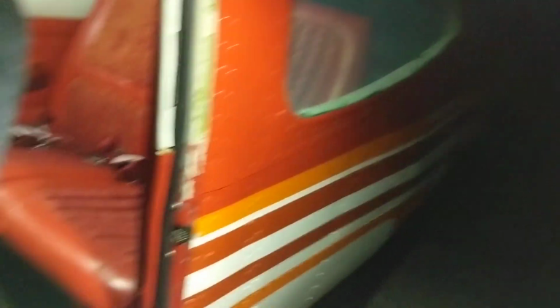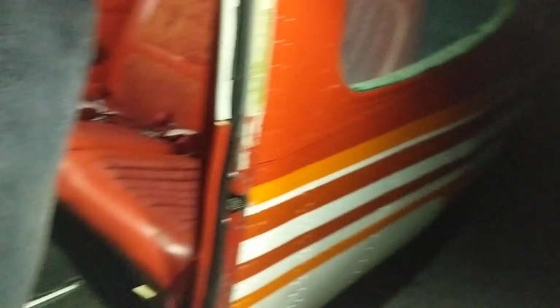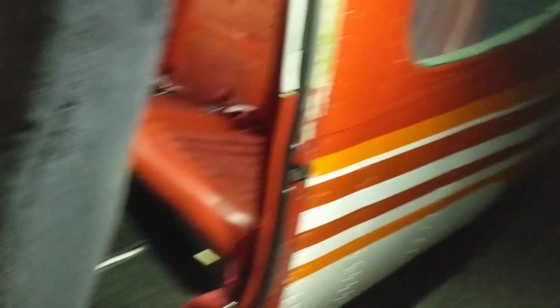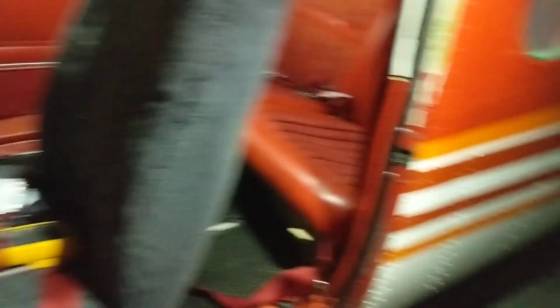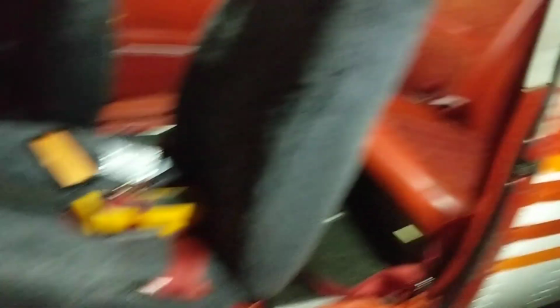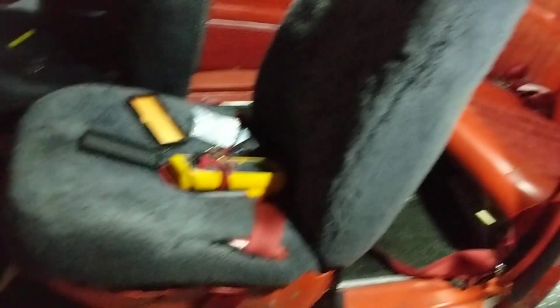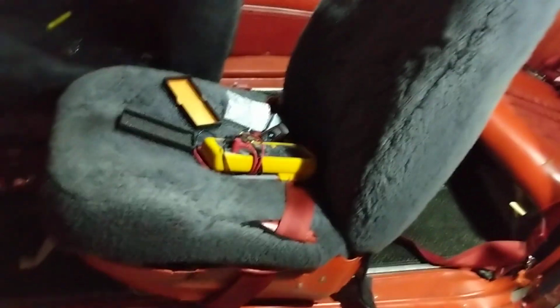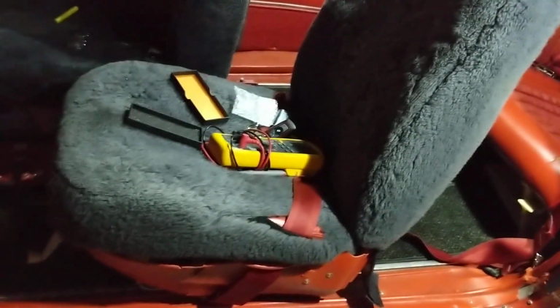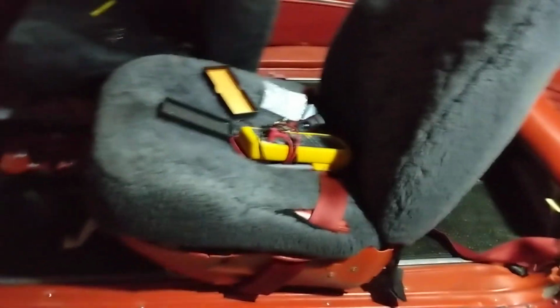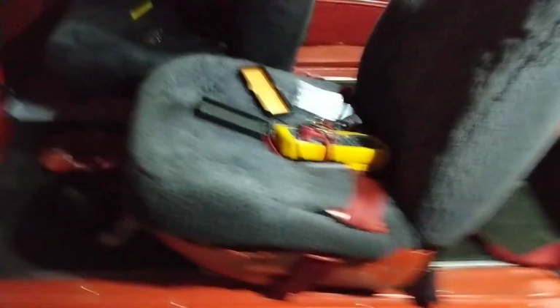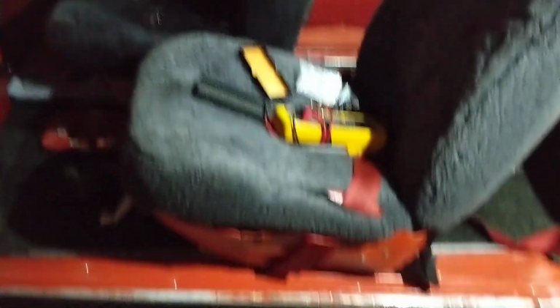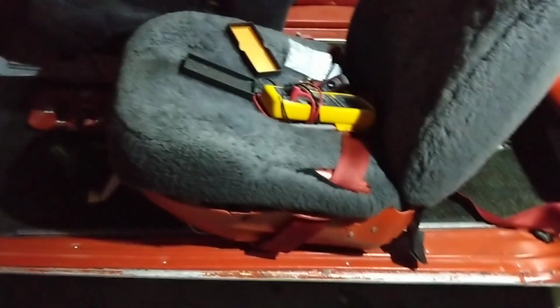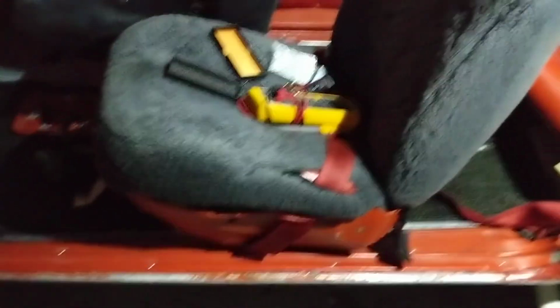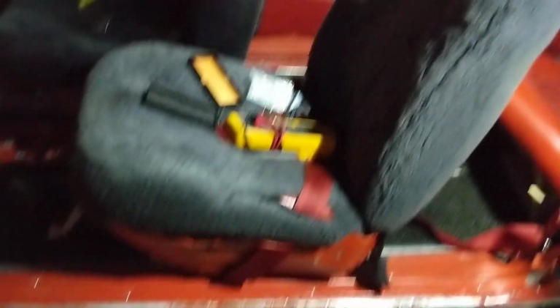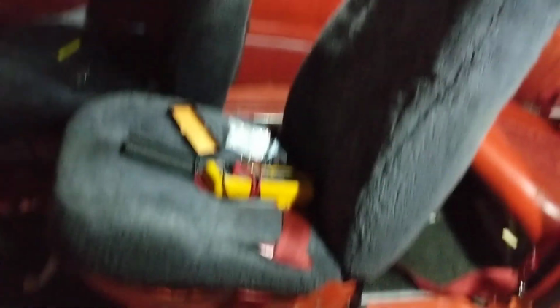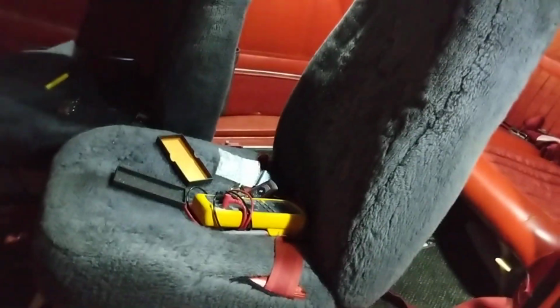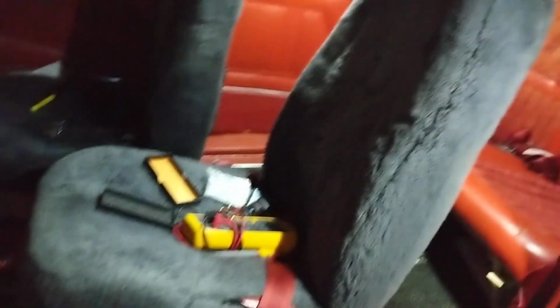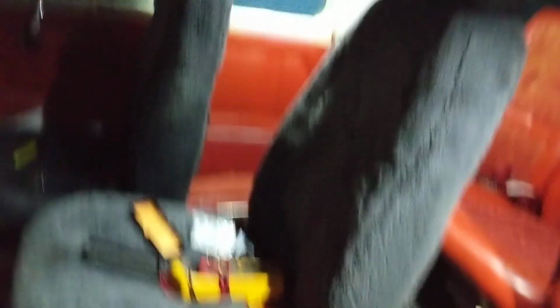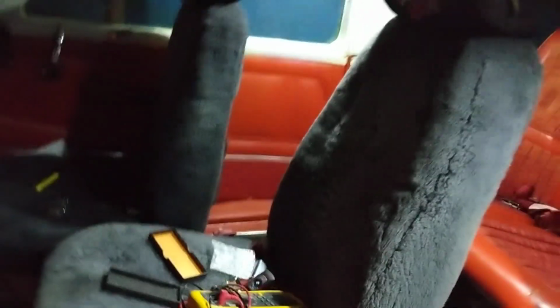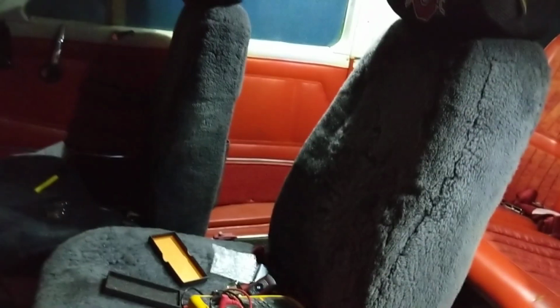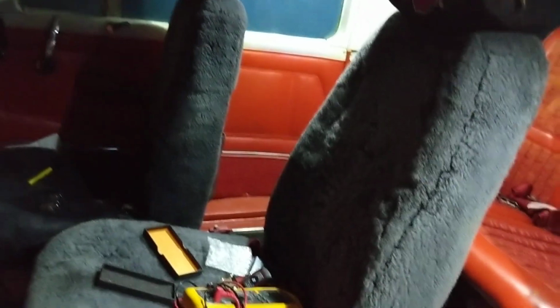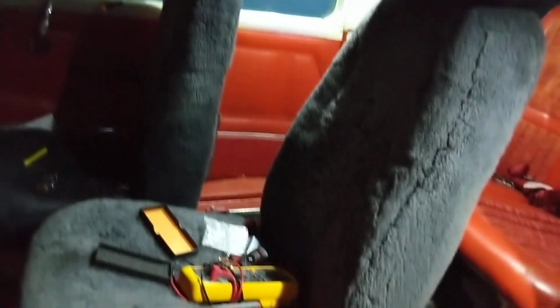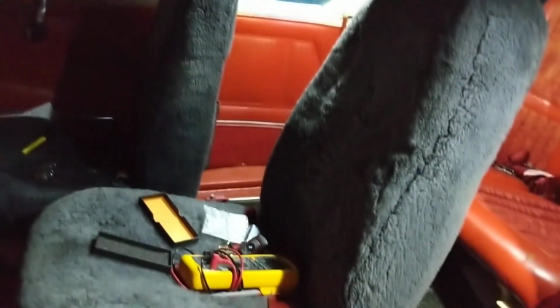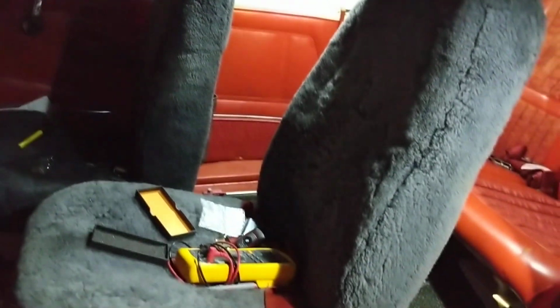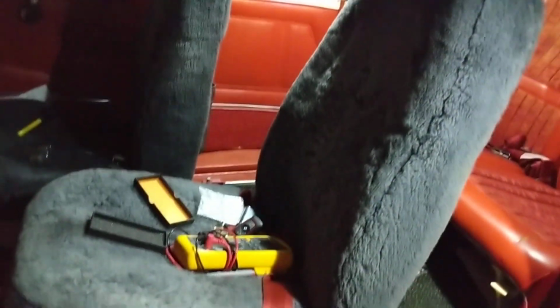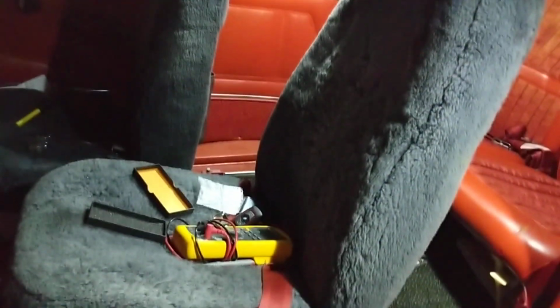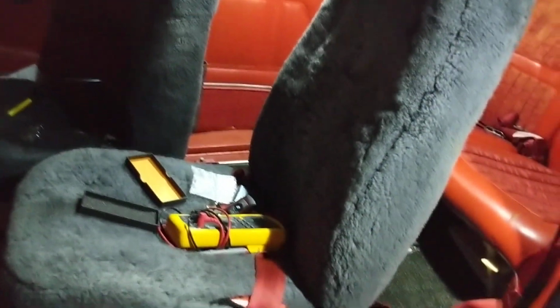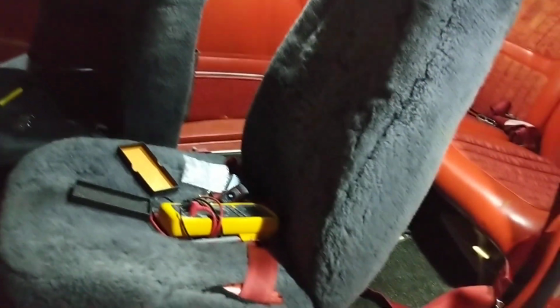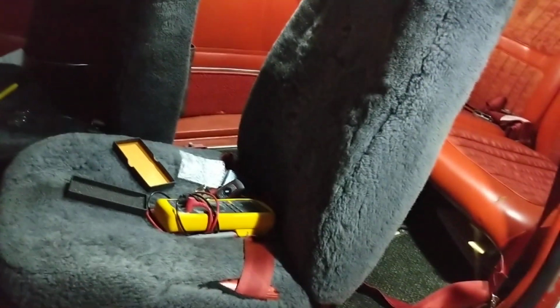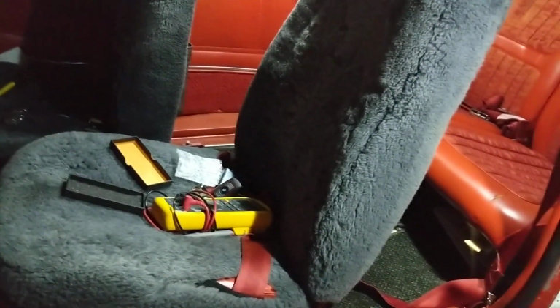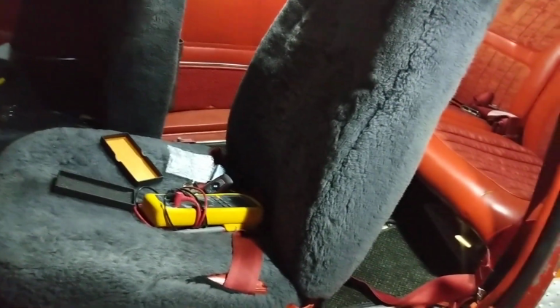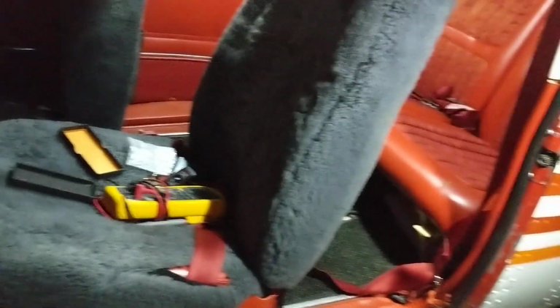Really, really happy with them. They're like twelve bucks for a set of two on Amazon — really, really well done.